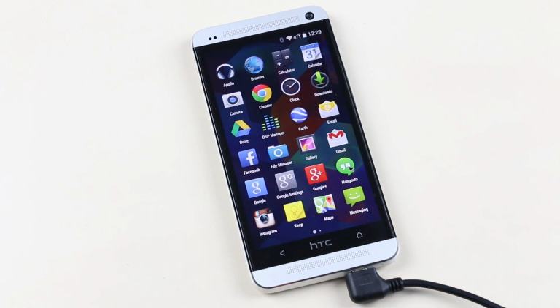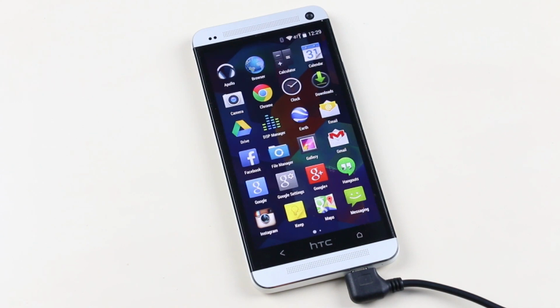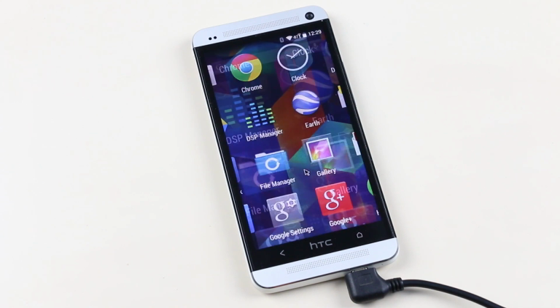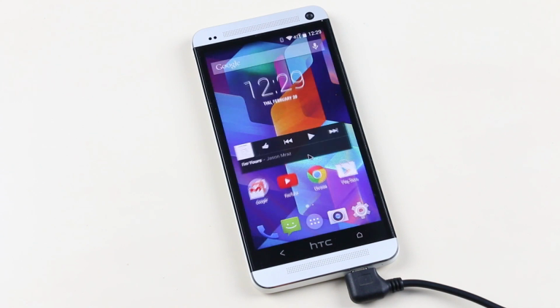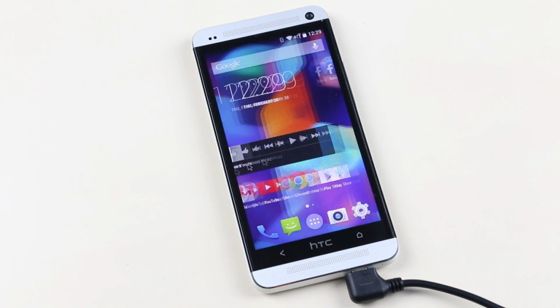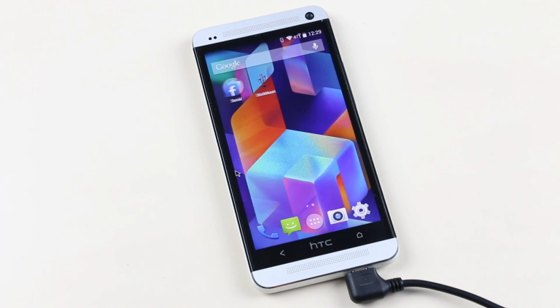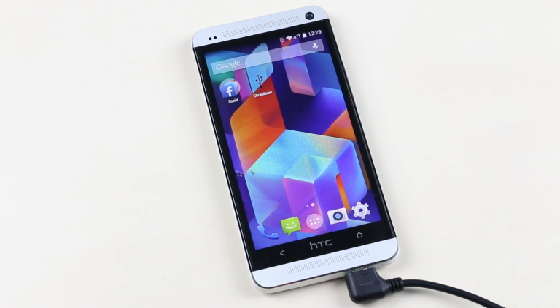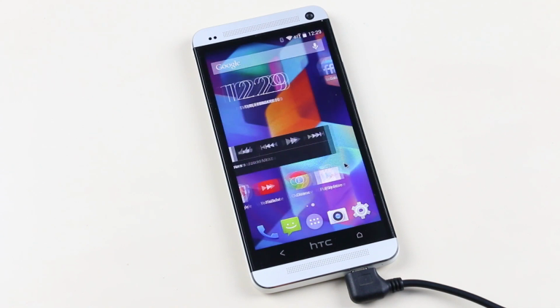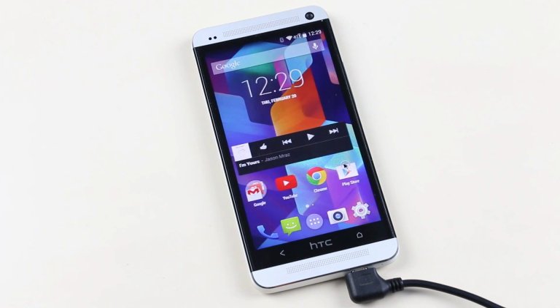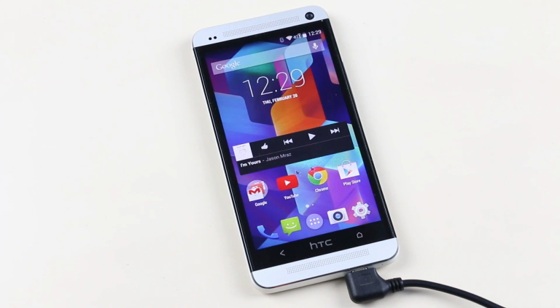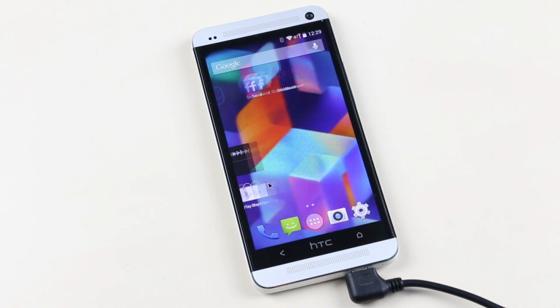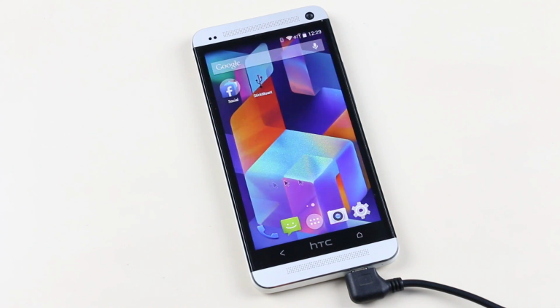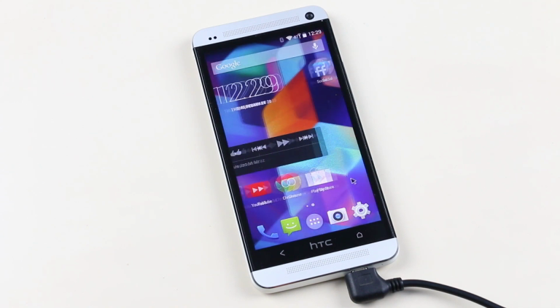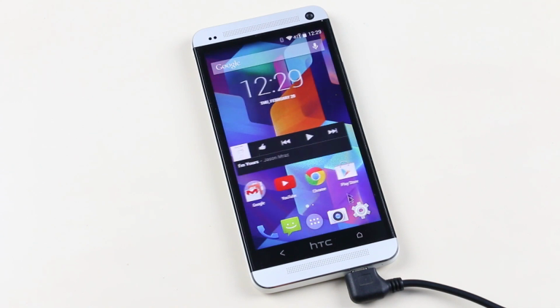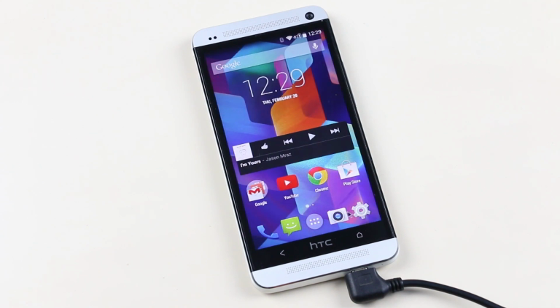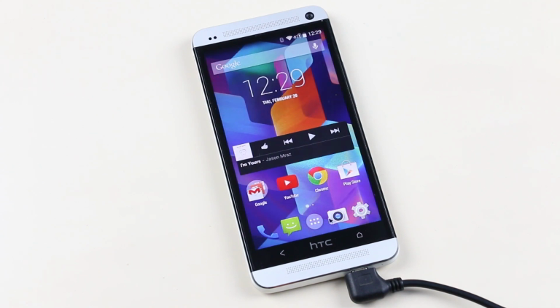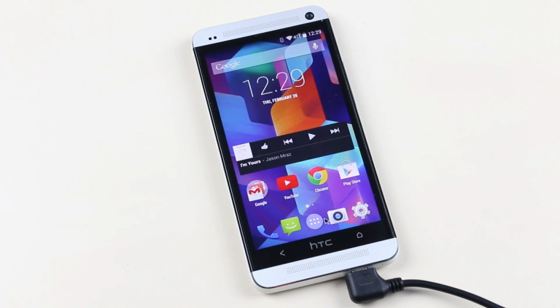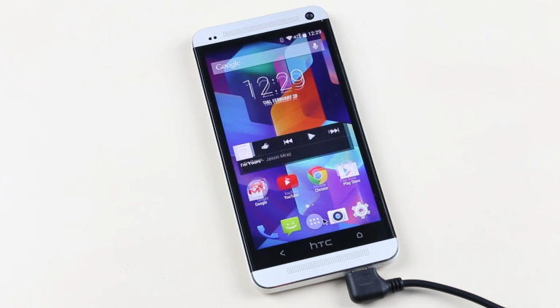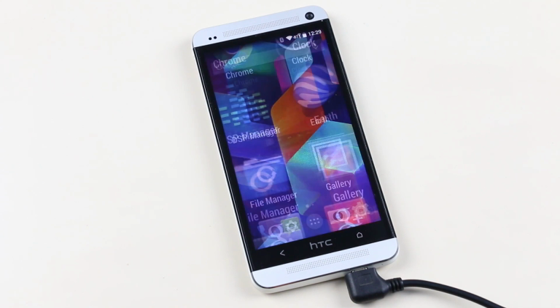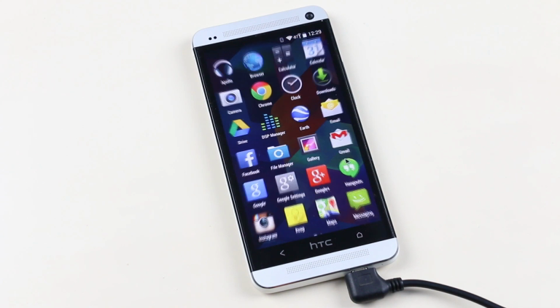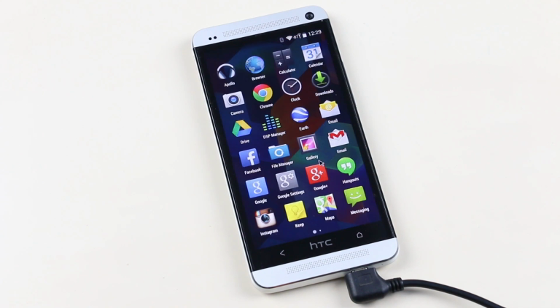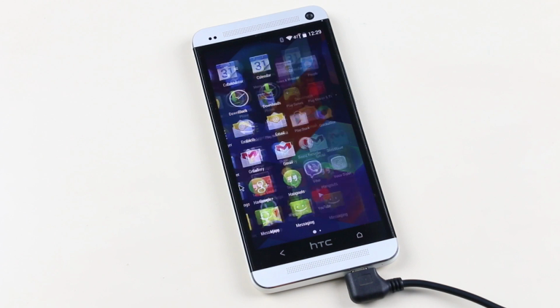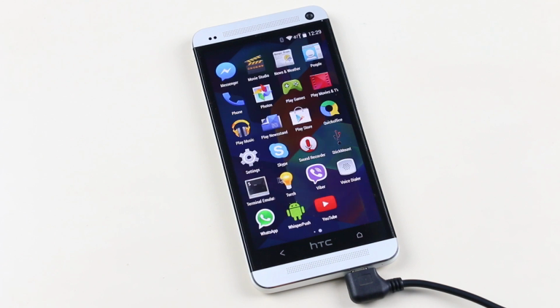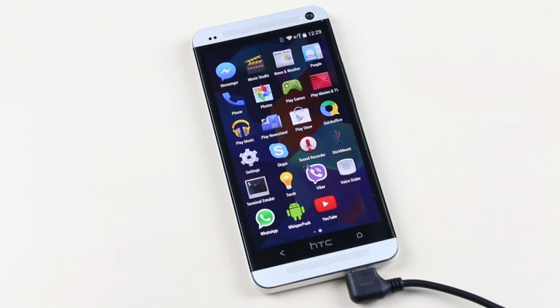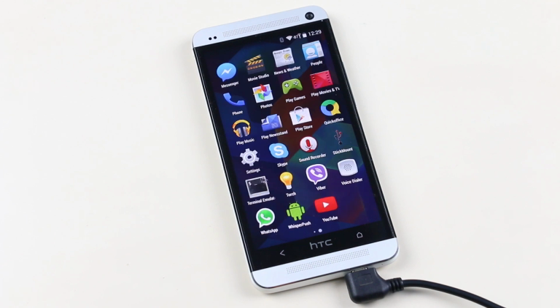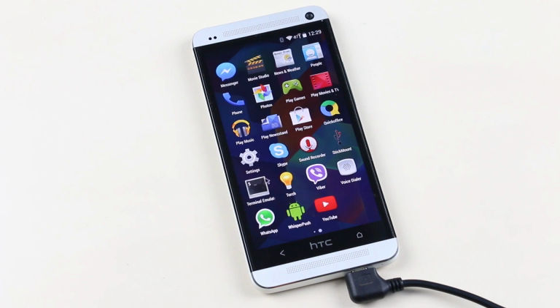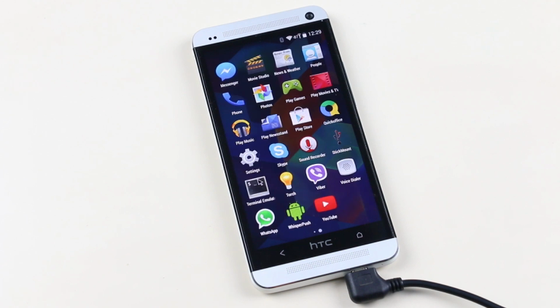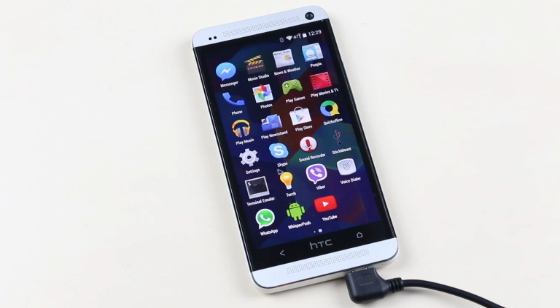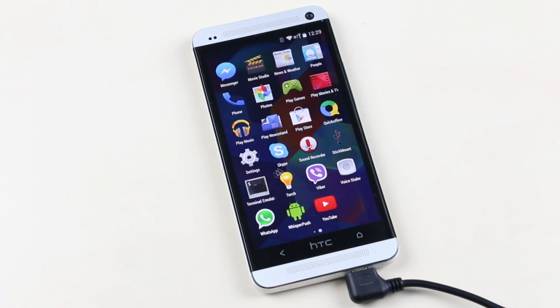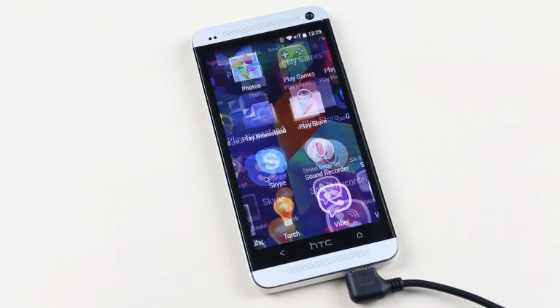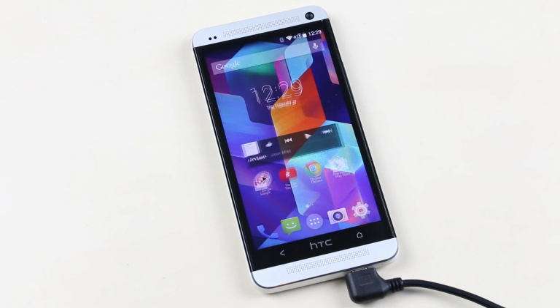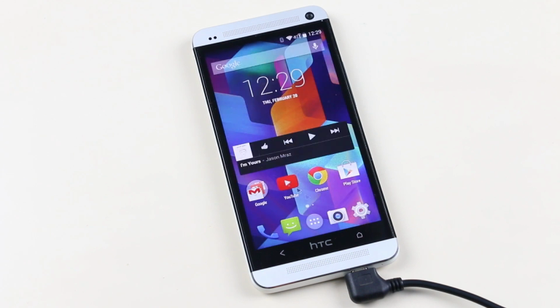The ROM is really light, very snappy and stable. If you like stock Android, you can use this ROM as a daily driver. The ROM is working perfectly fine.